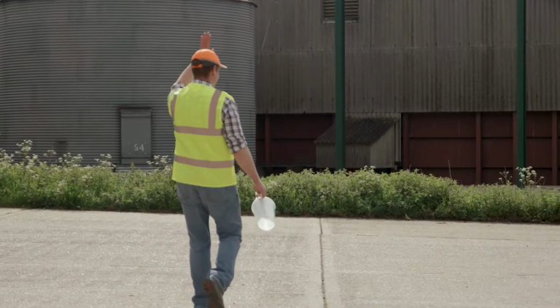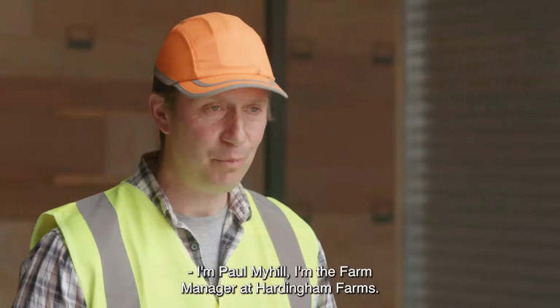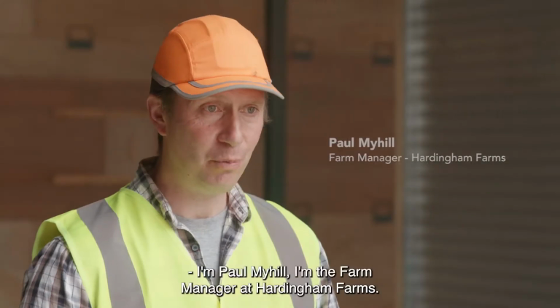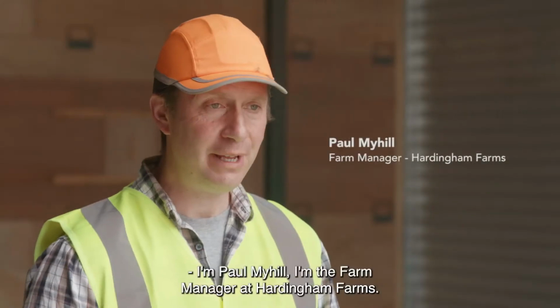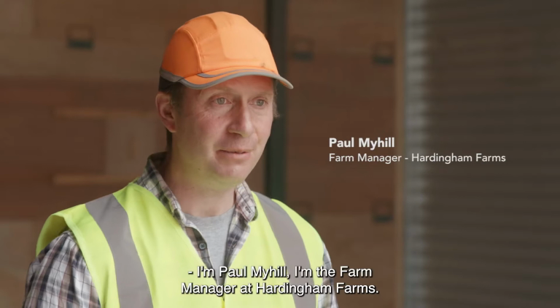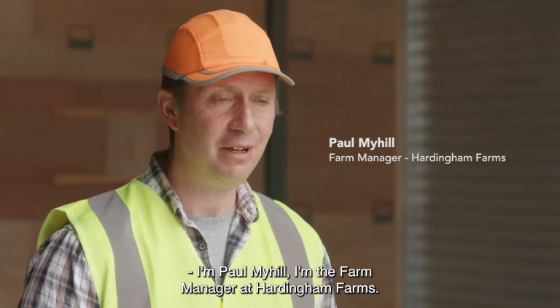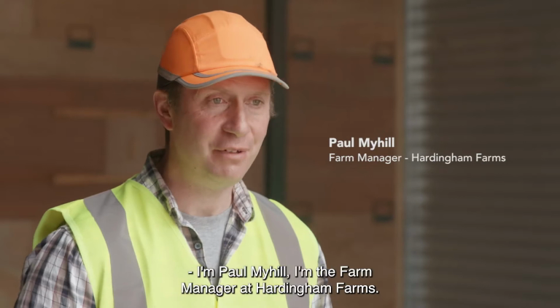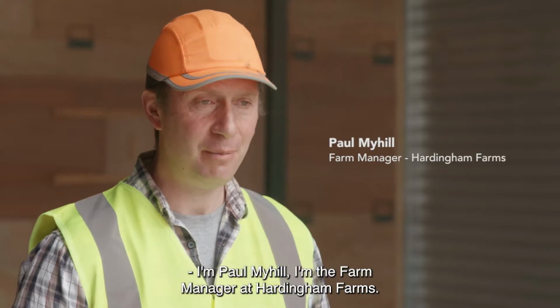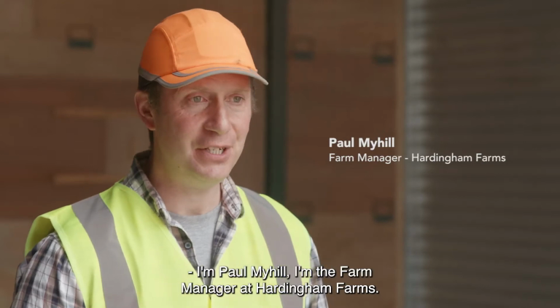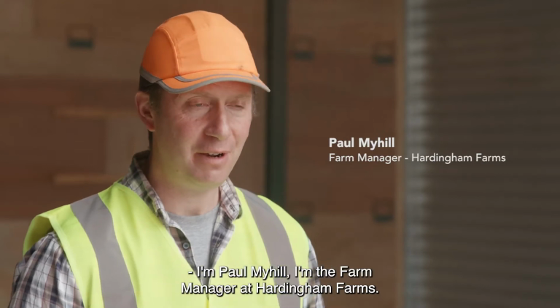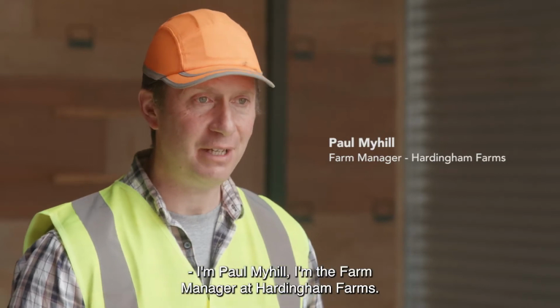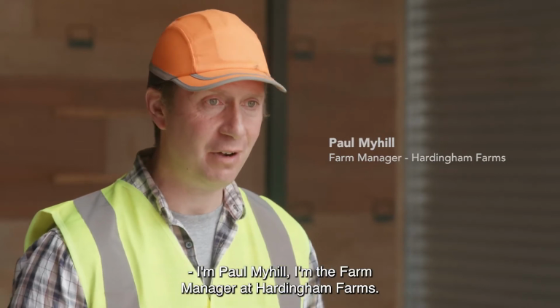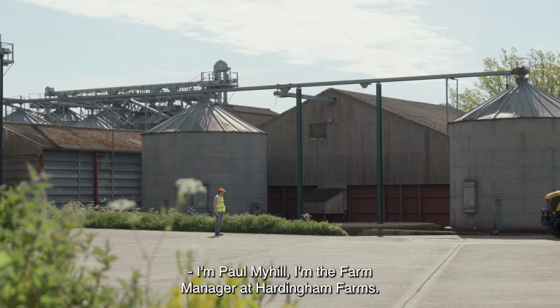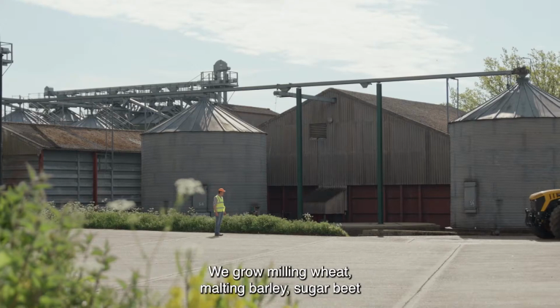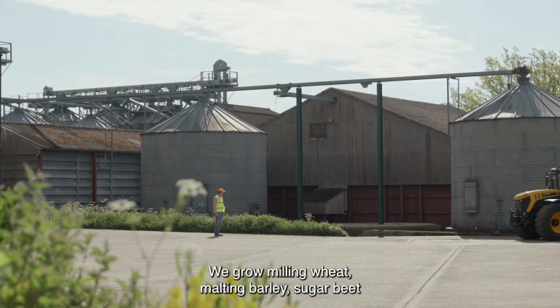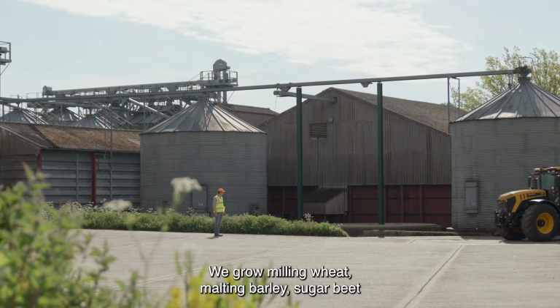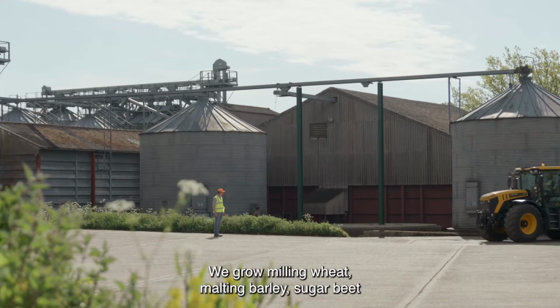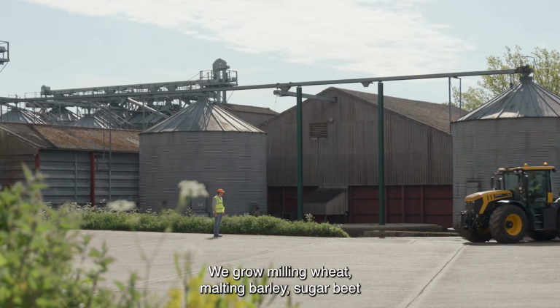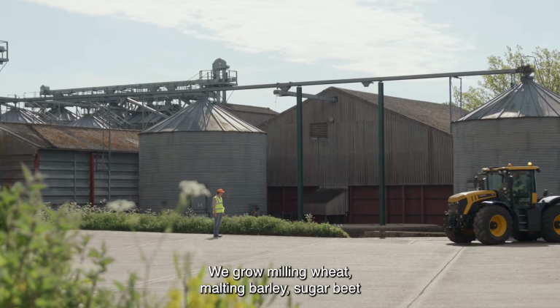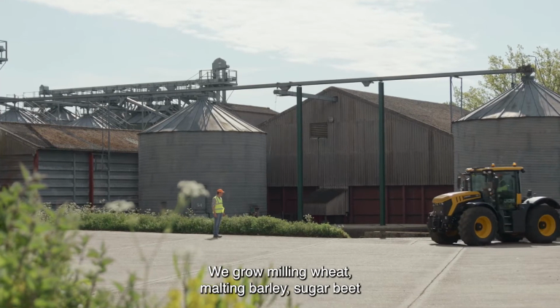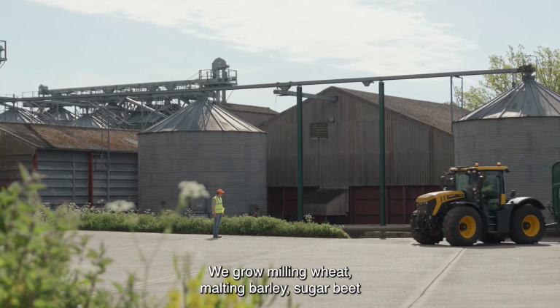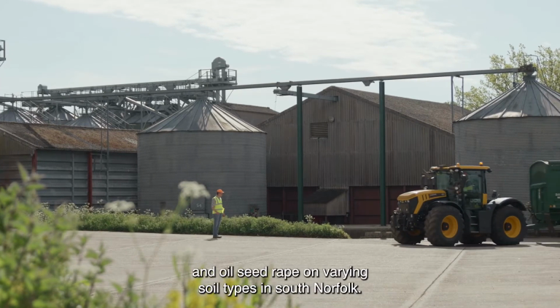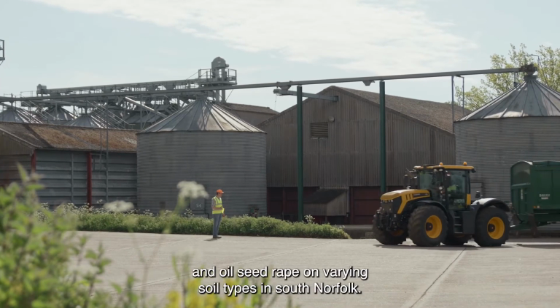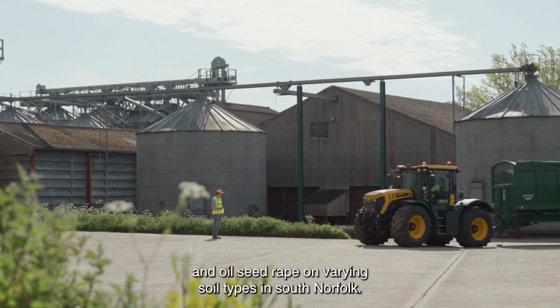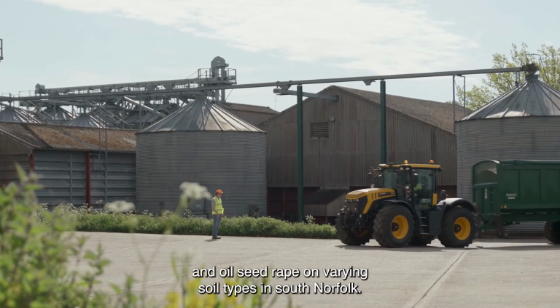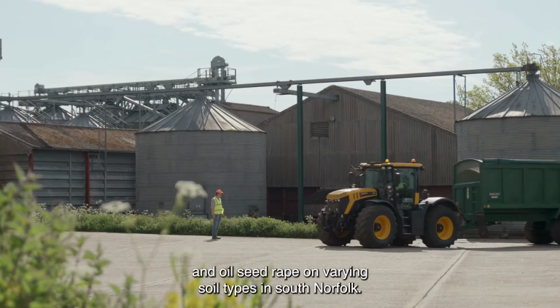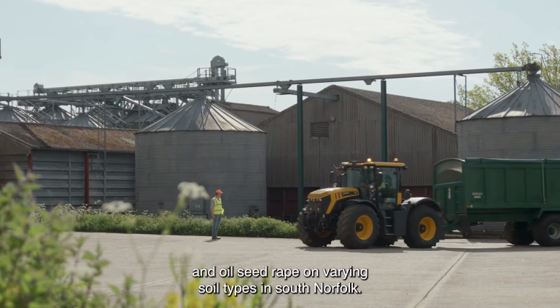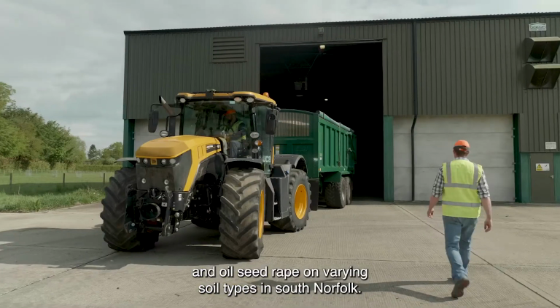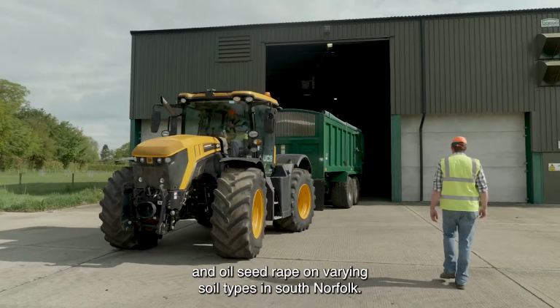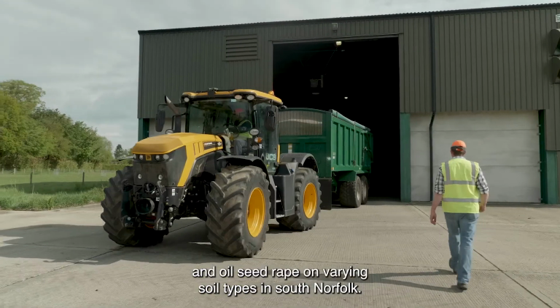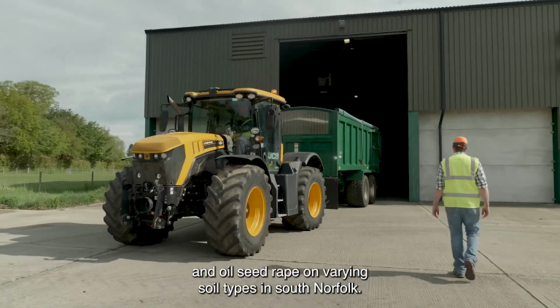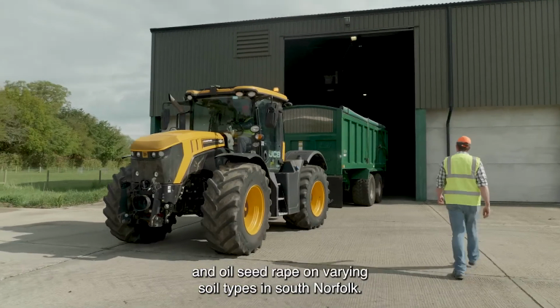I'm Paul Myhill, the farm manager at Hardingham Farms. We grow milling wheat, malting barley, sugar beet and oilseed rape on varying store types in South Norfolk.